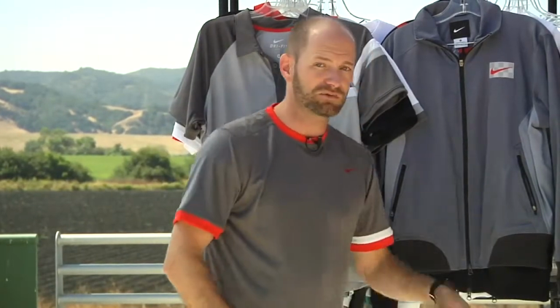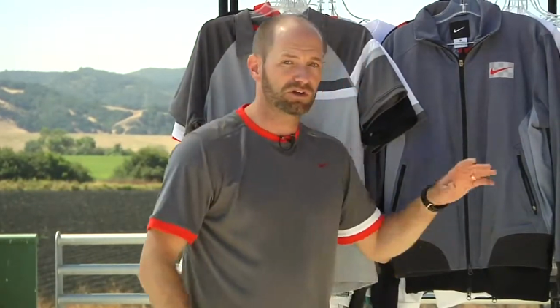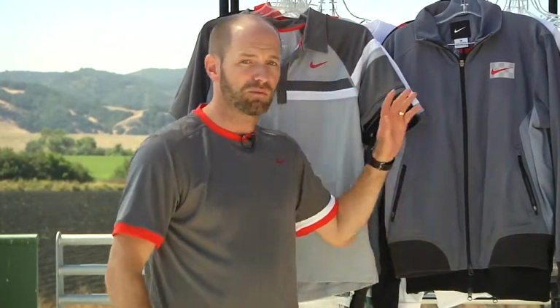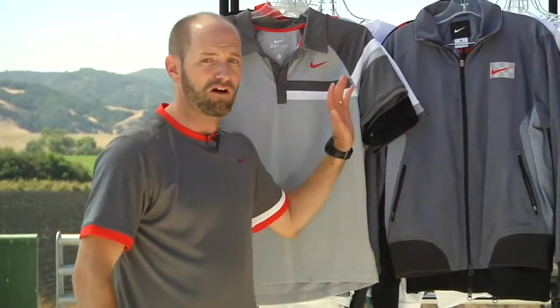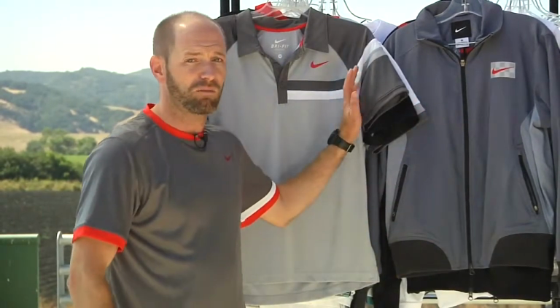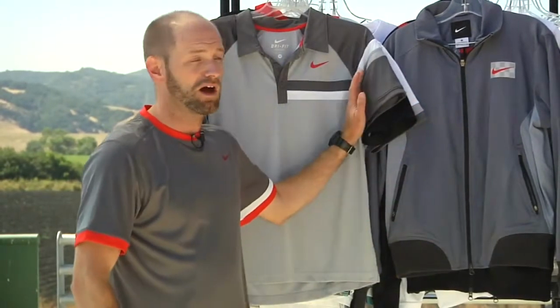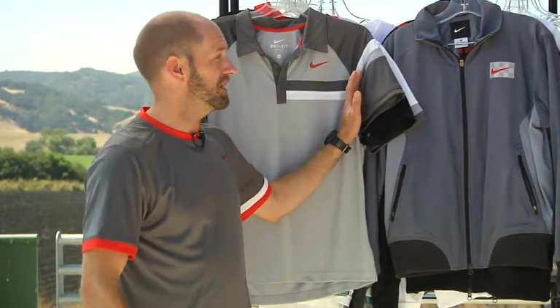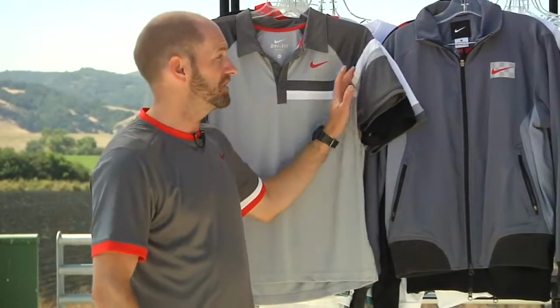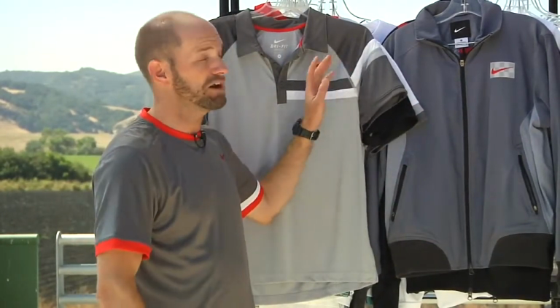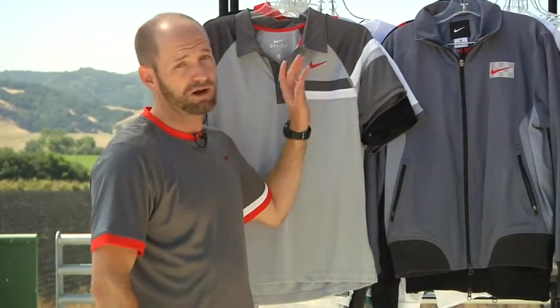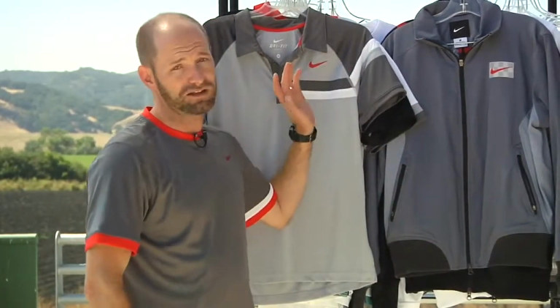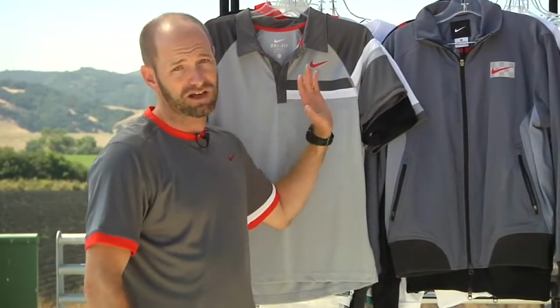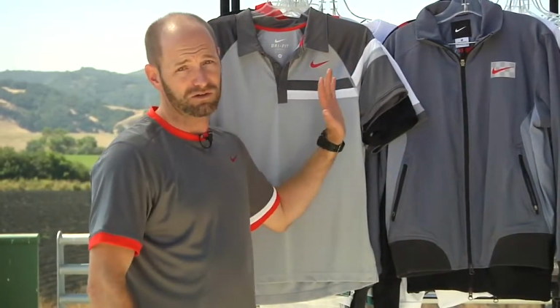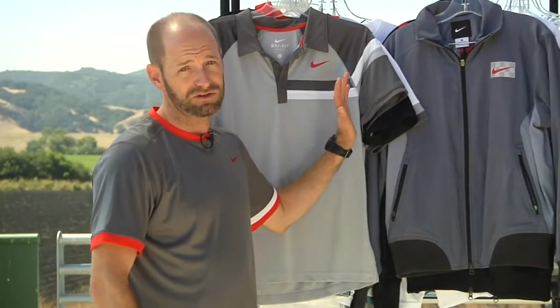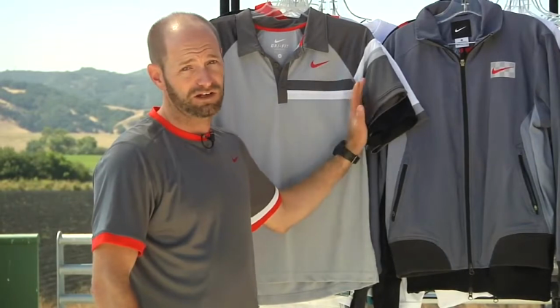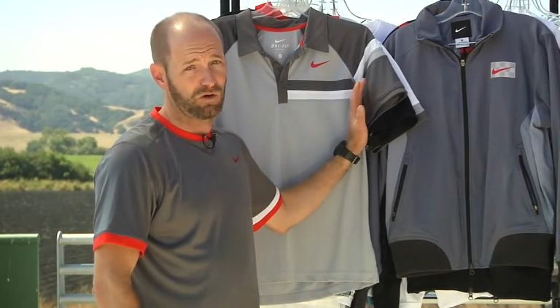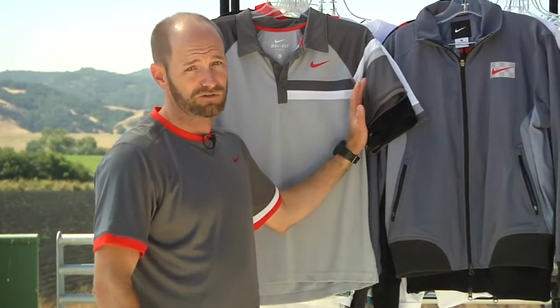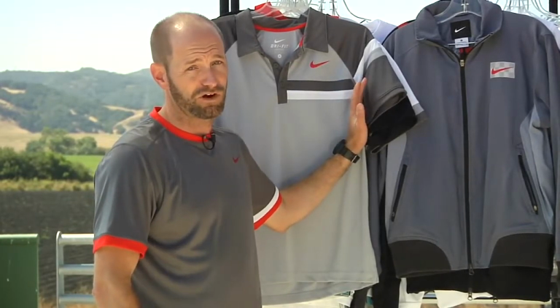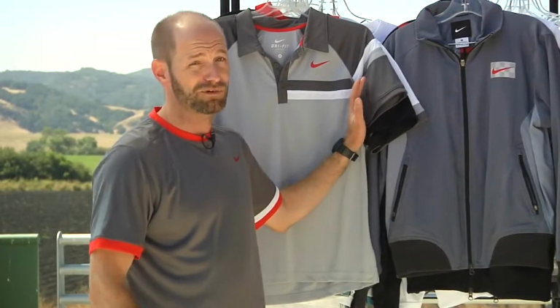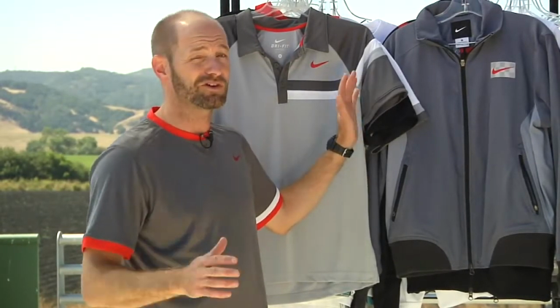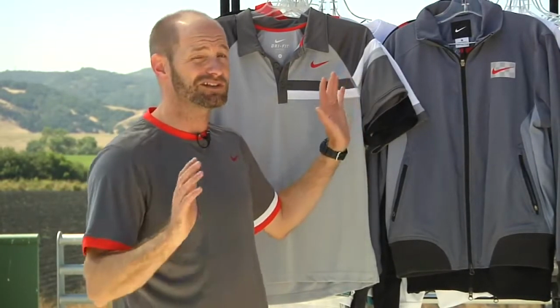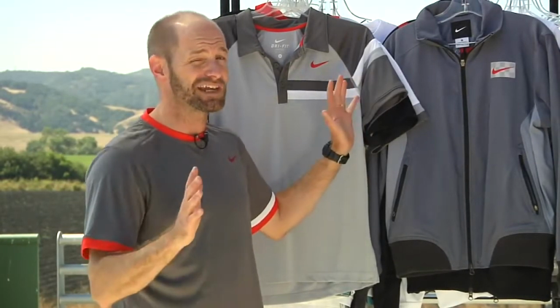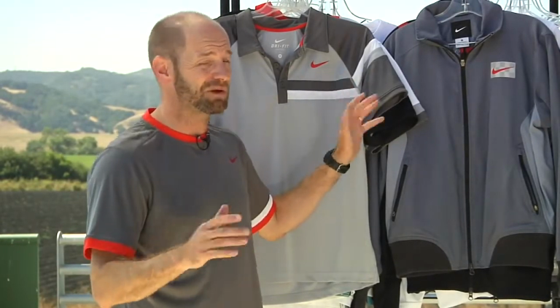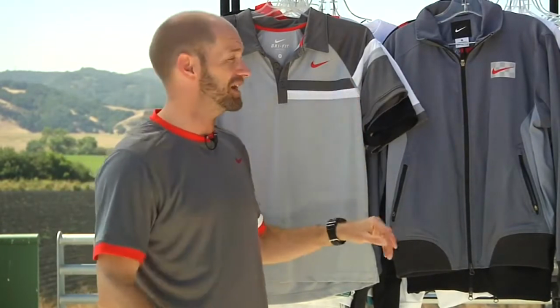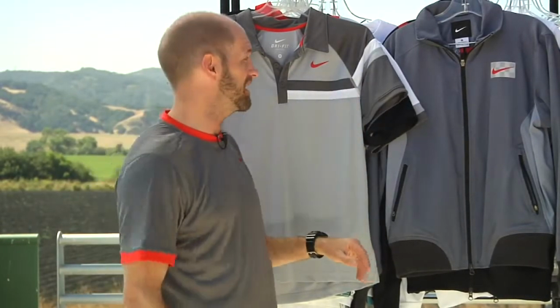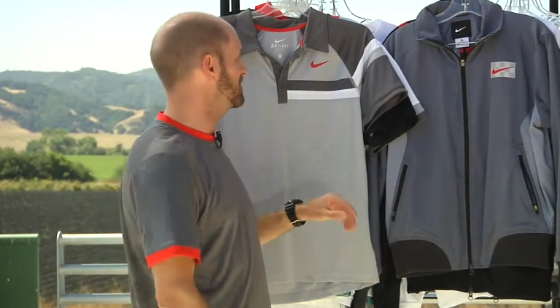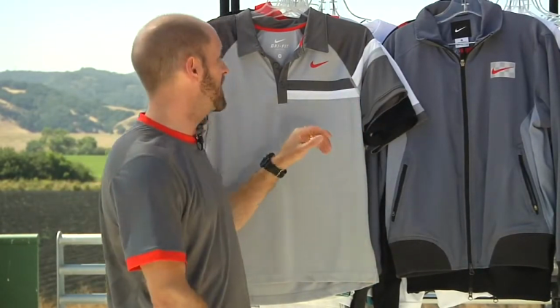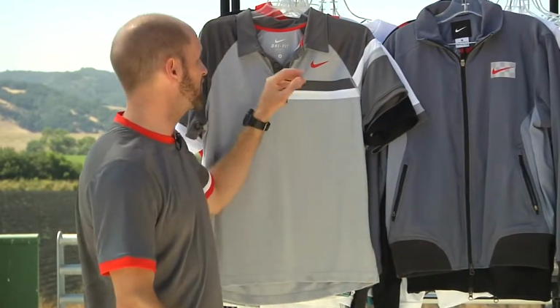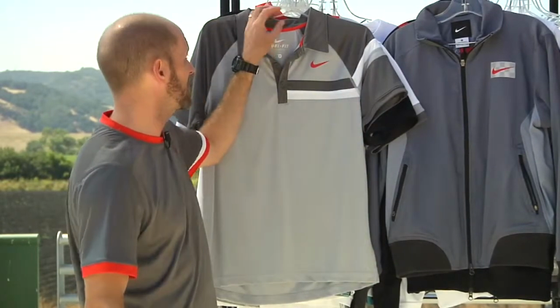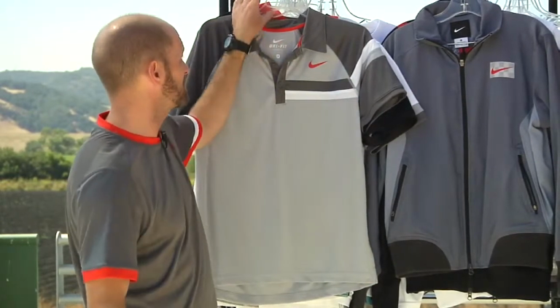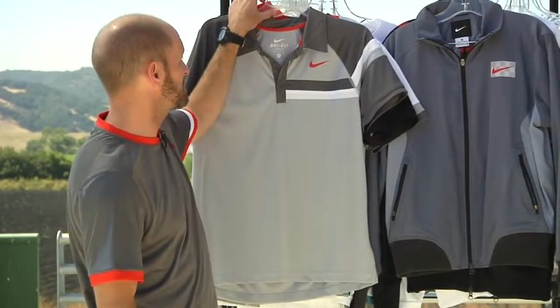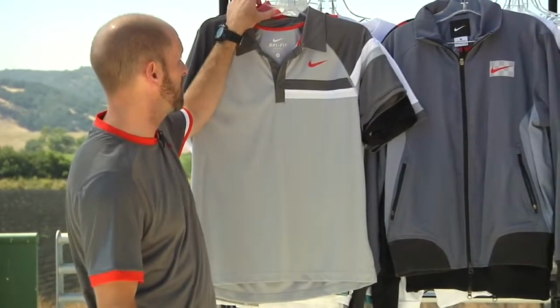Got some new apparel behind me, and you cannot buy this until Sunday, August 1st. I'm giving you a little sneak peek here at the new McEnroe collection for this fall.